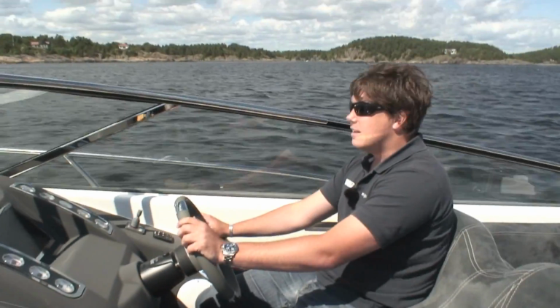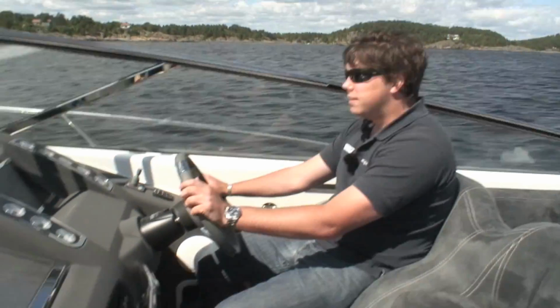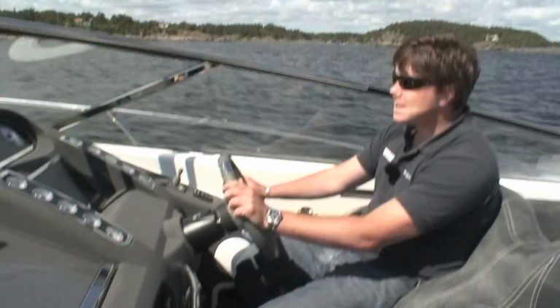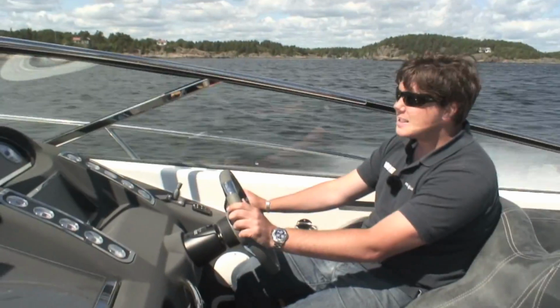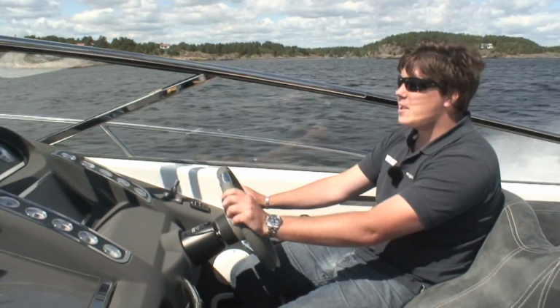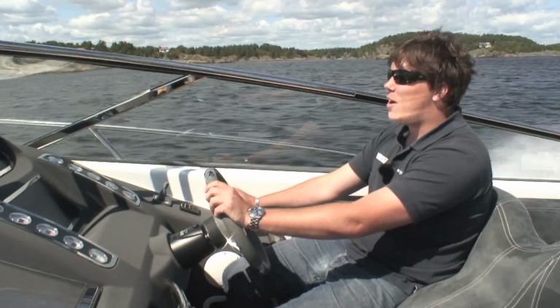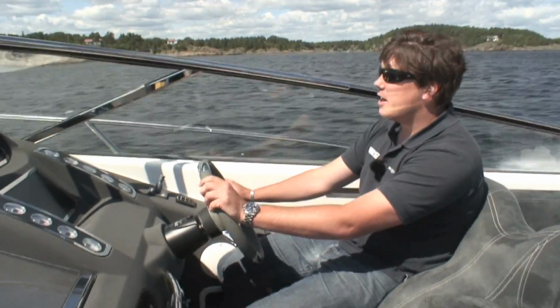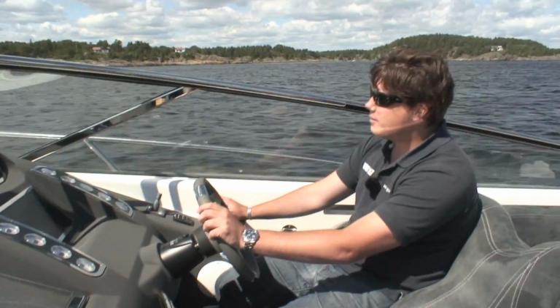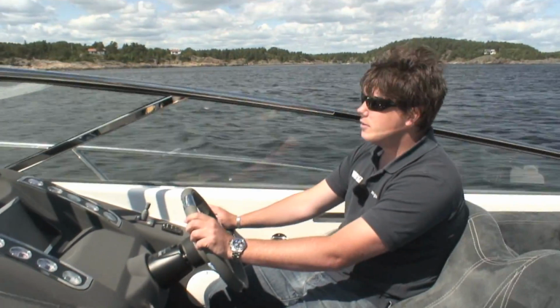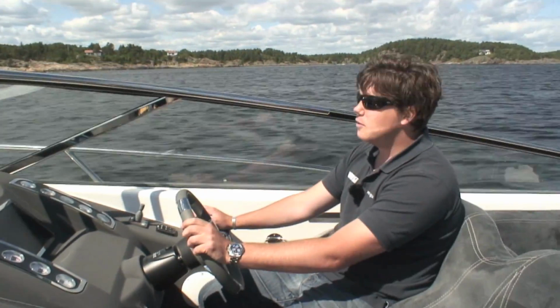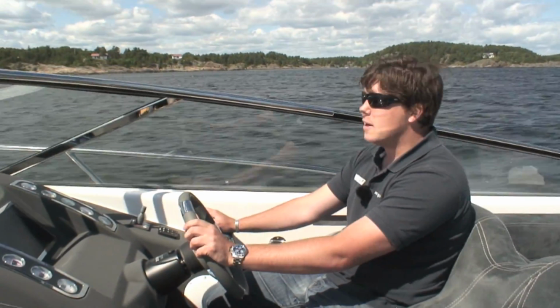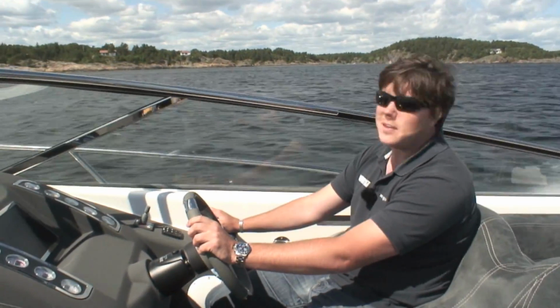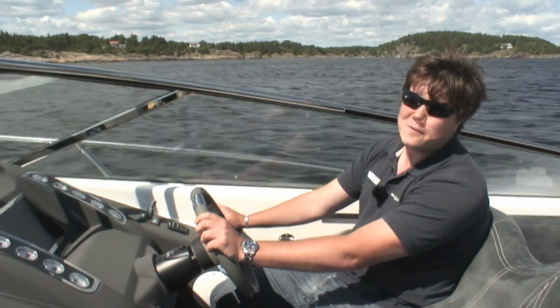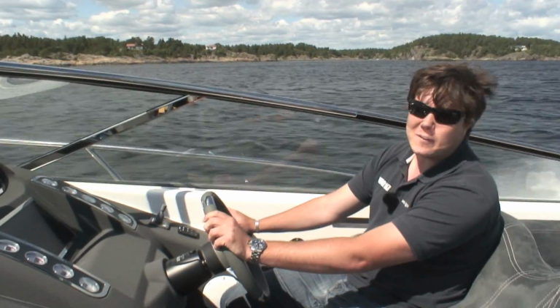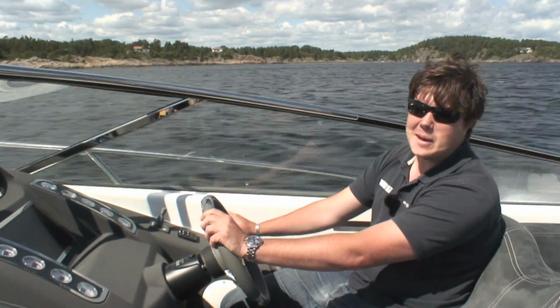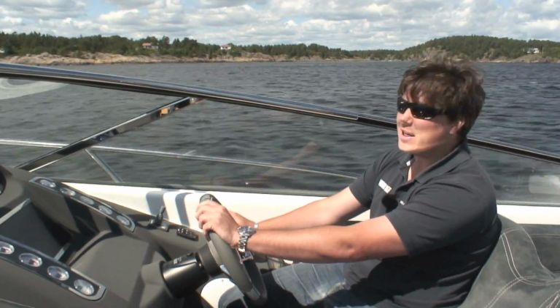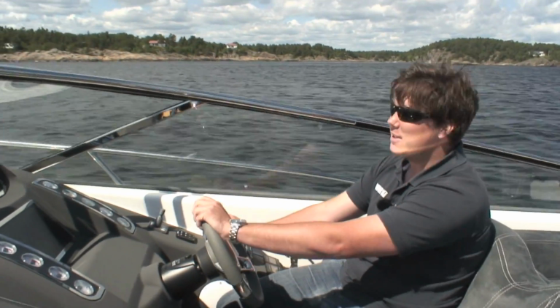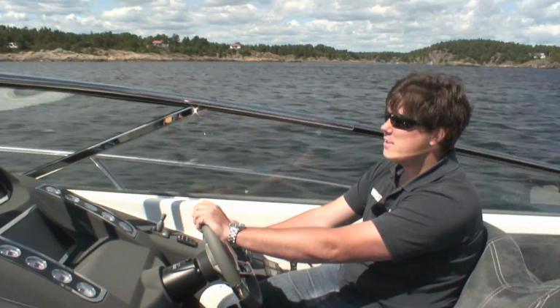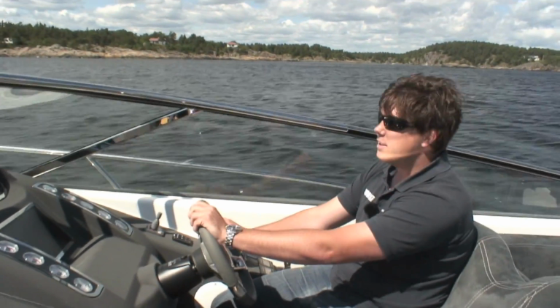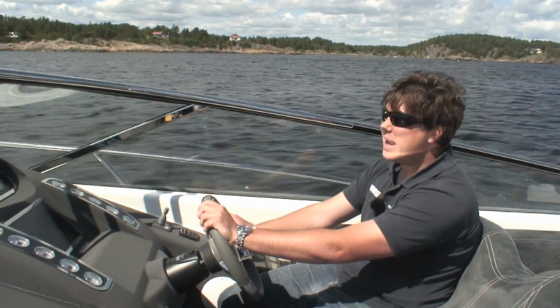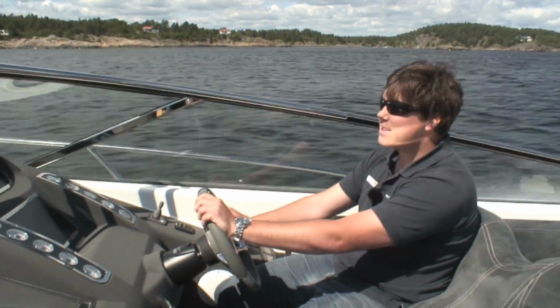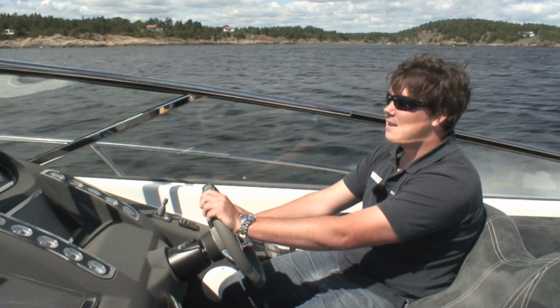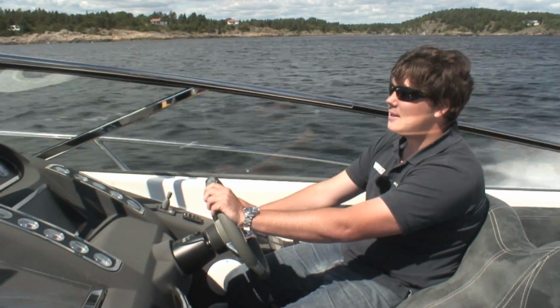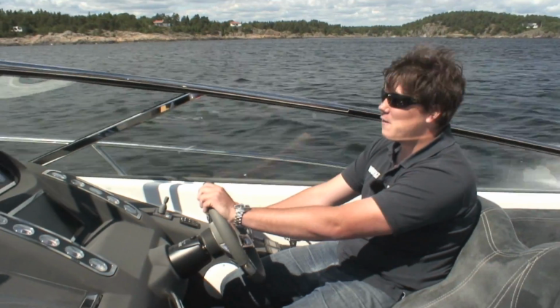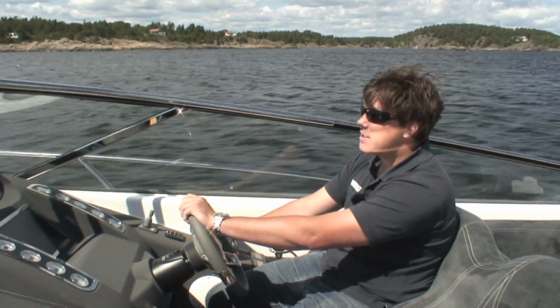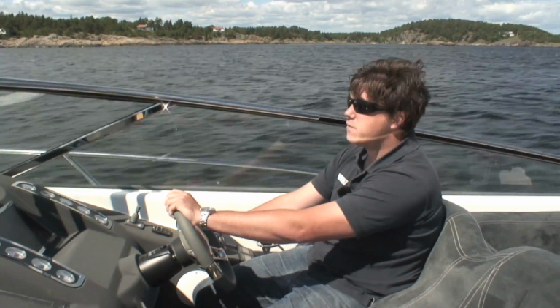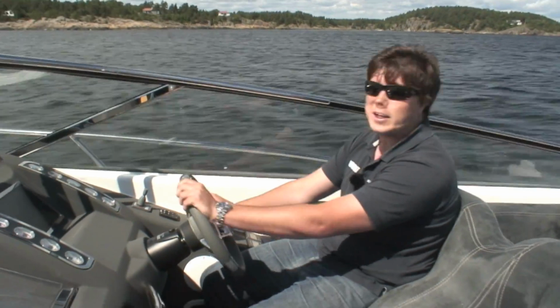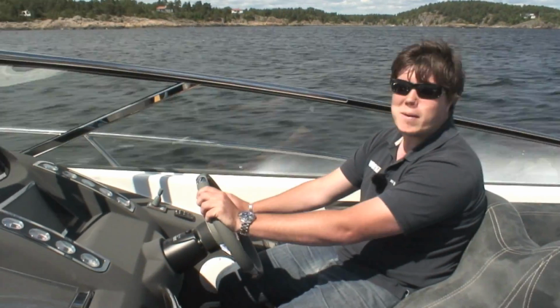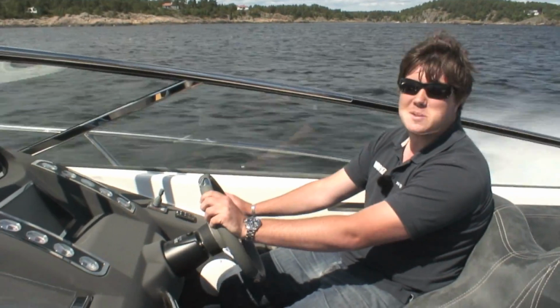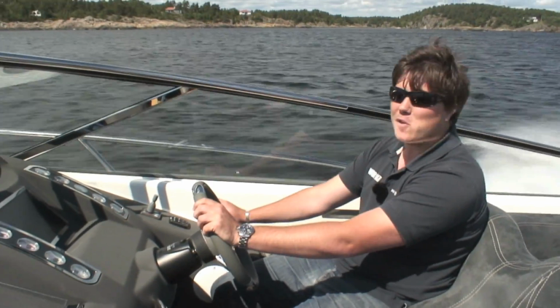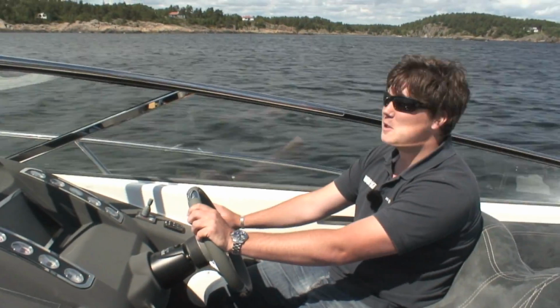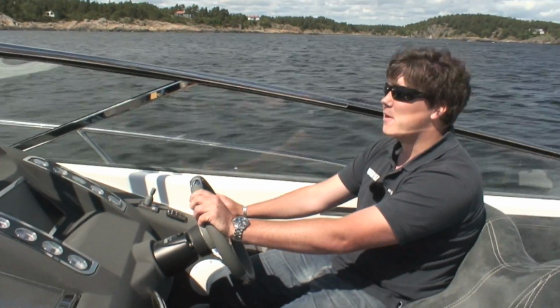This is exactly why the Windy 35 Camden is the definitive thinking man's performance boat.